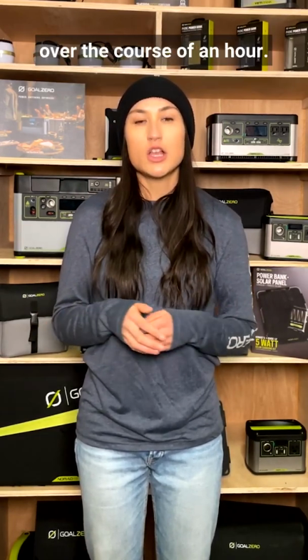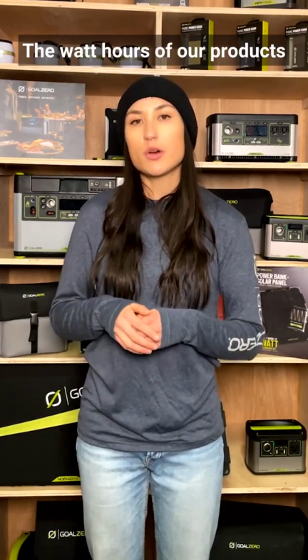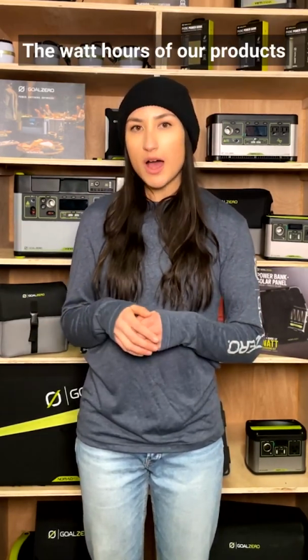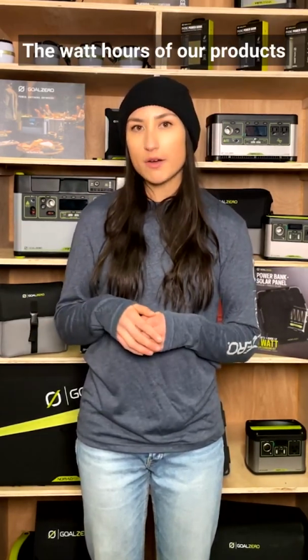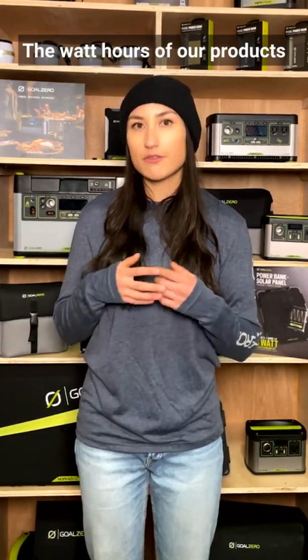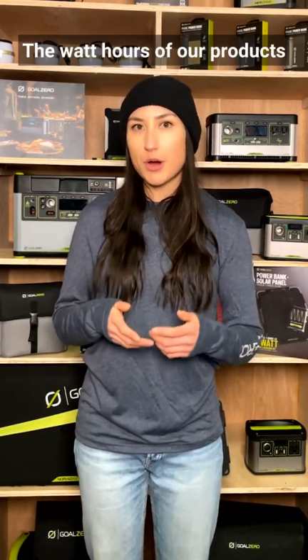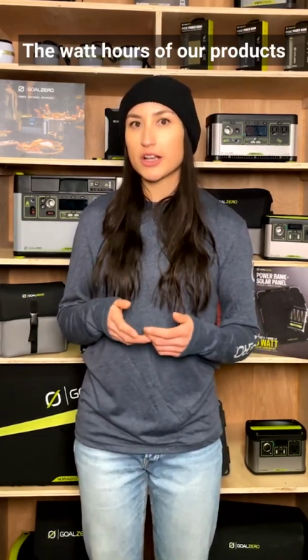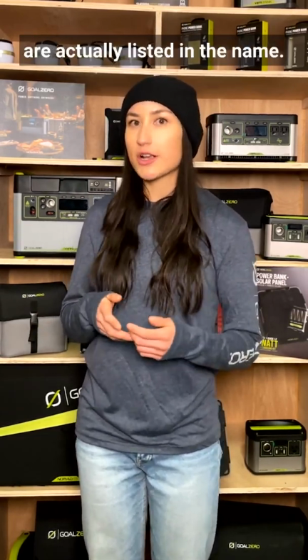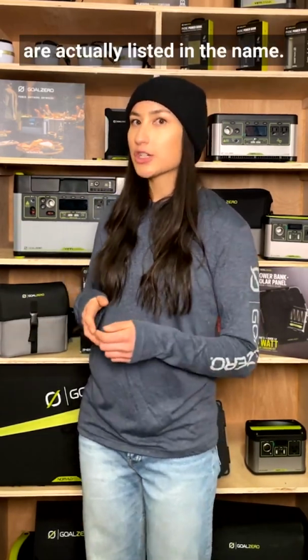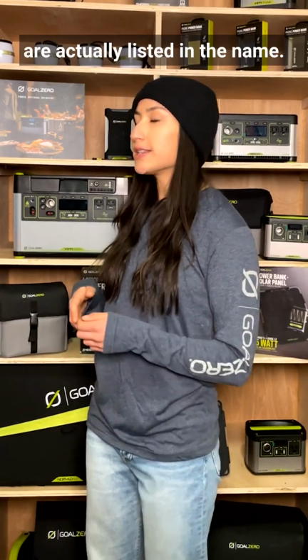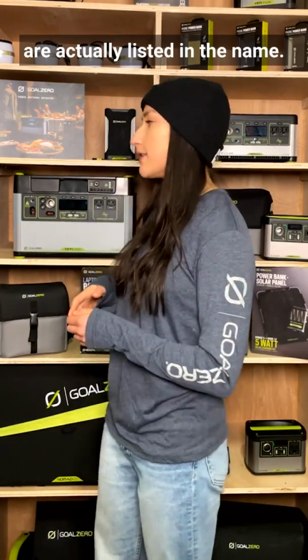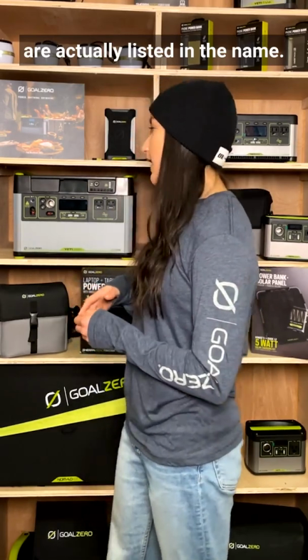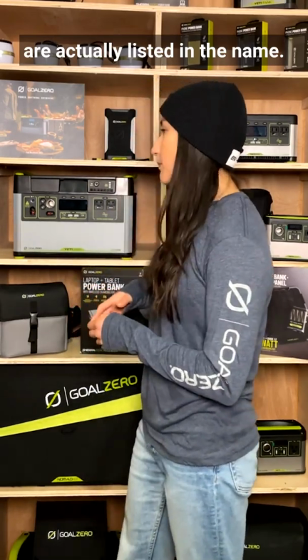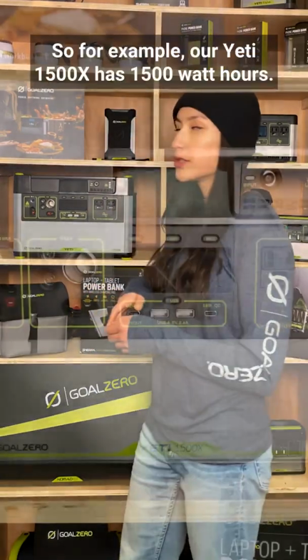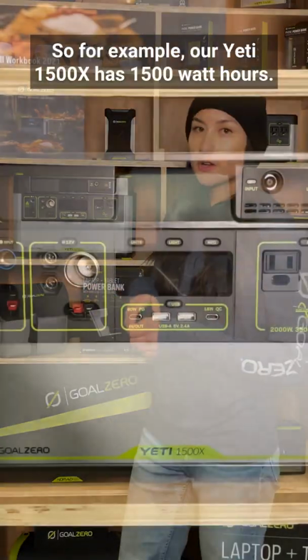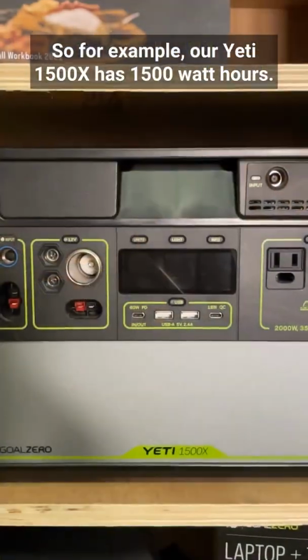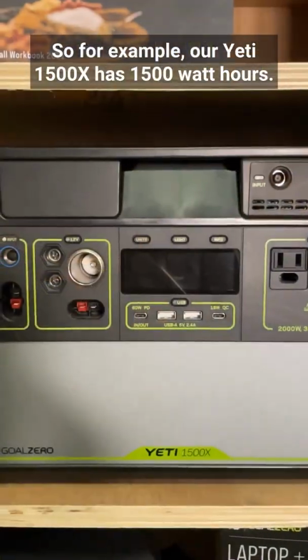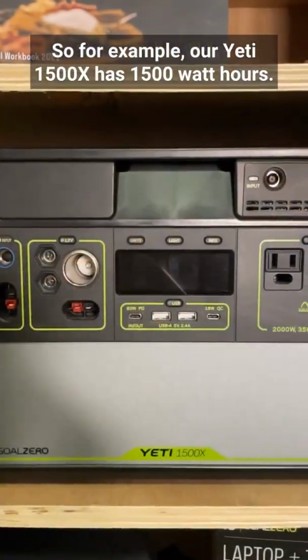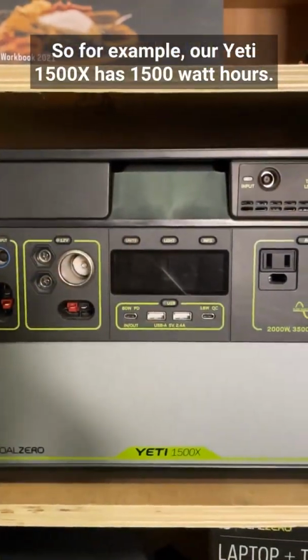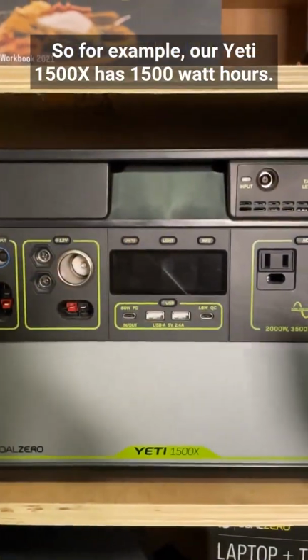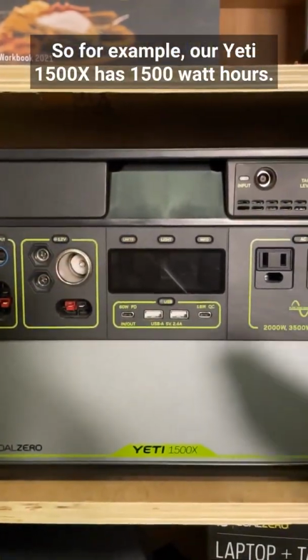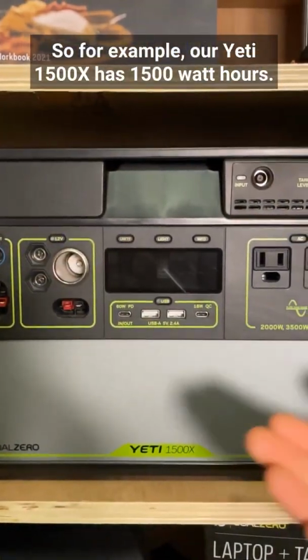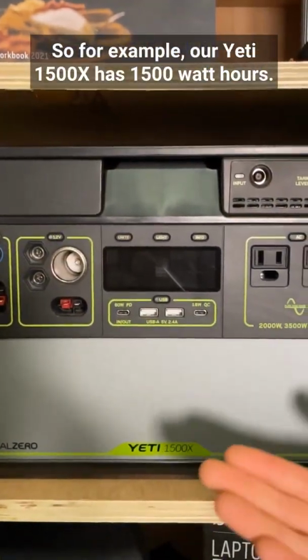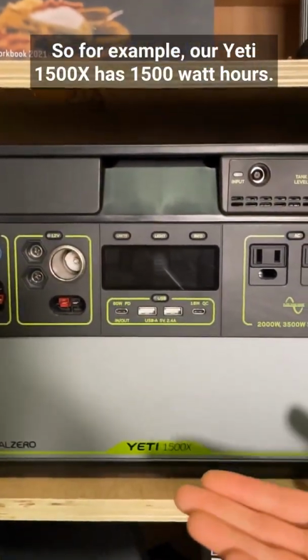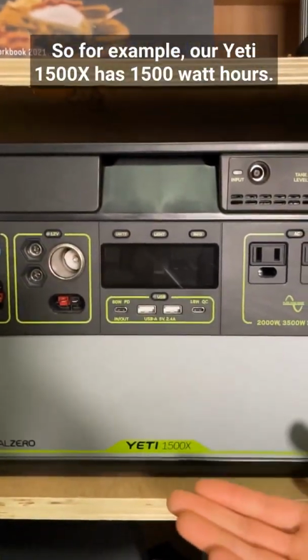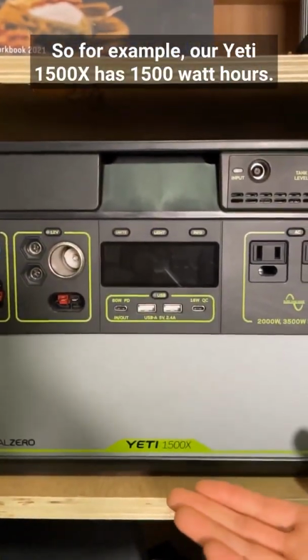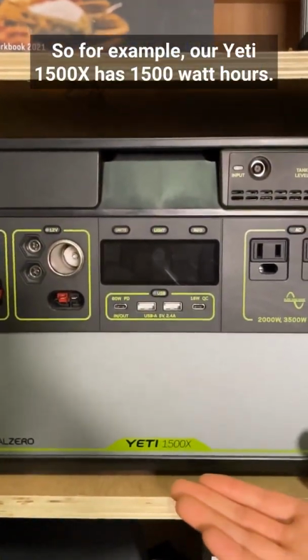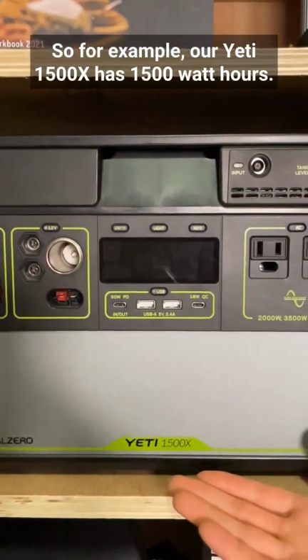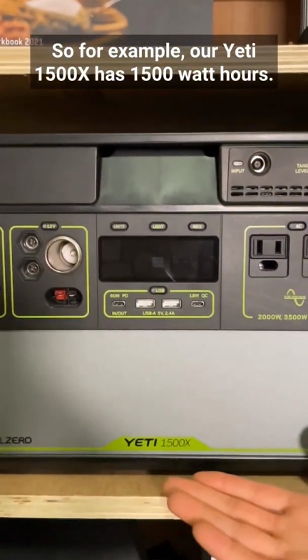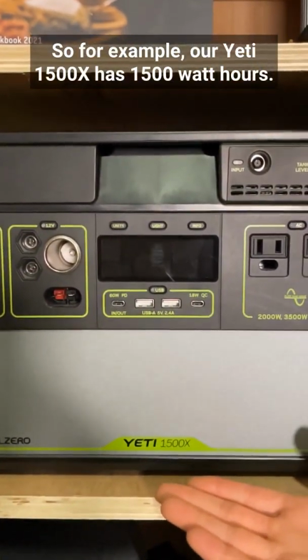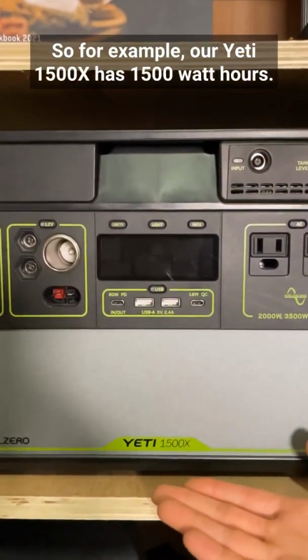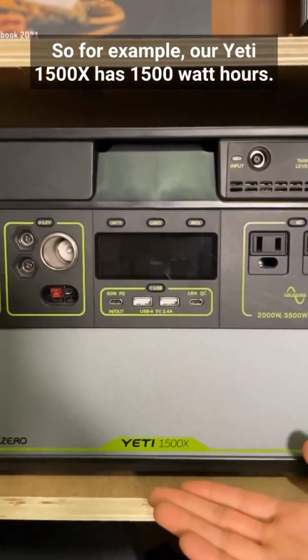The watt-hours of our products are actually listed in the name. So for example, our Yeti 1500X has 1500 watt-hours.